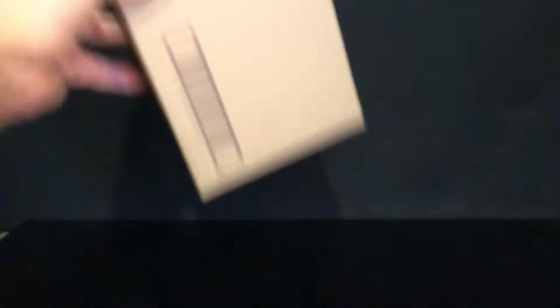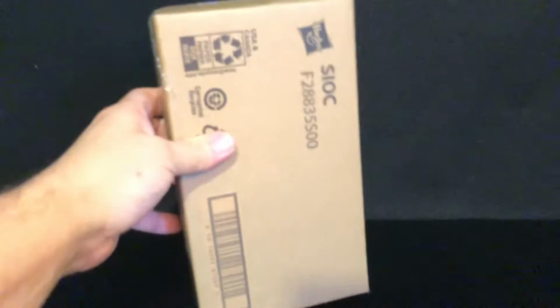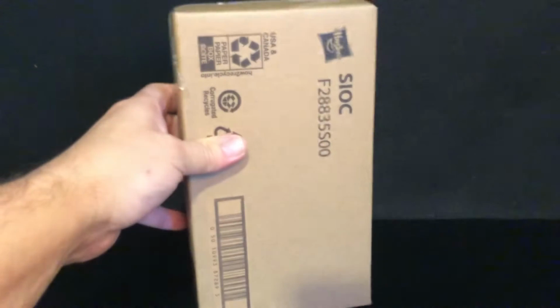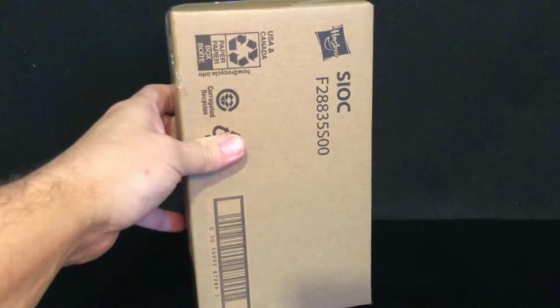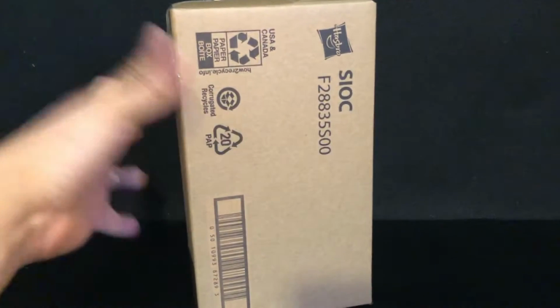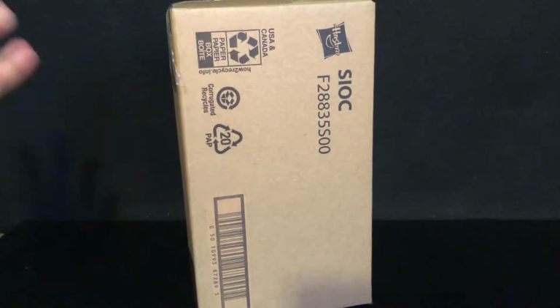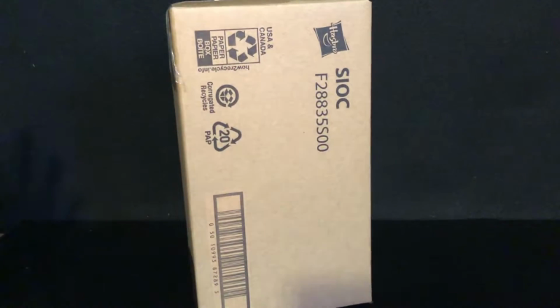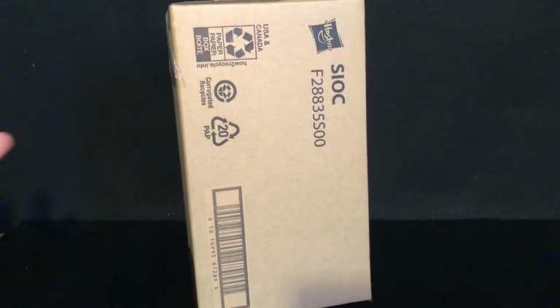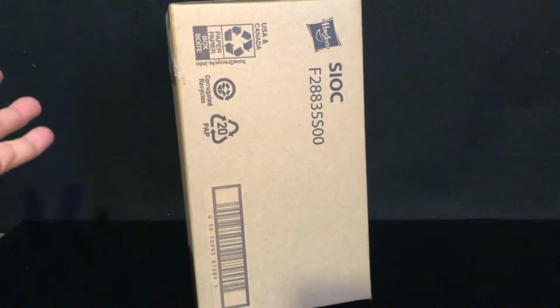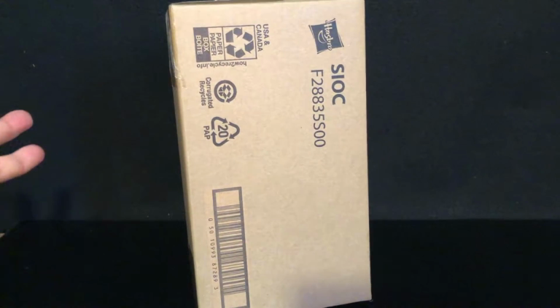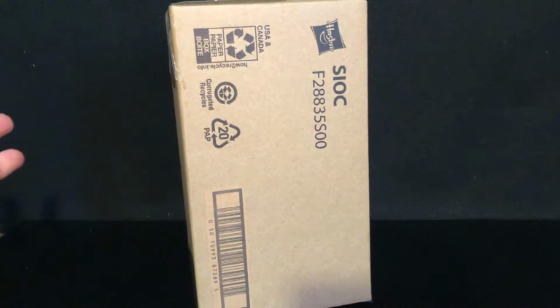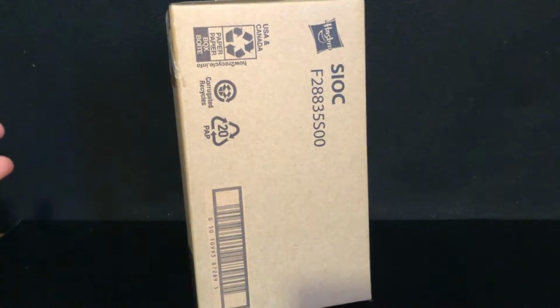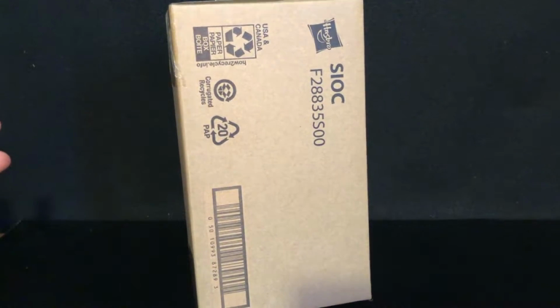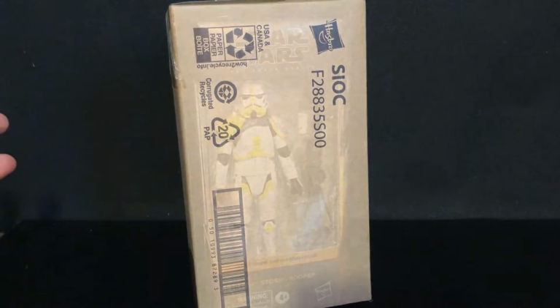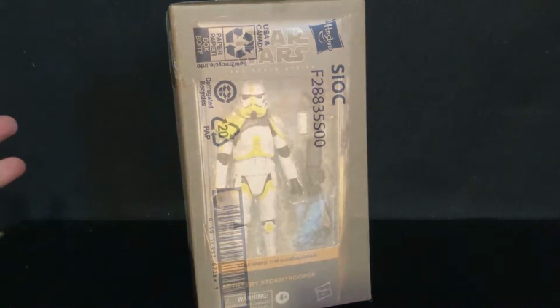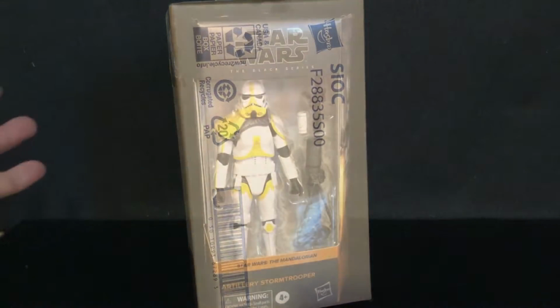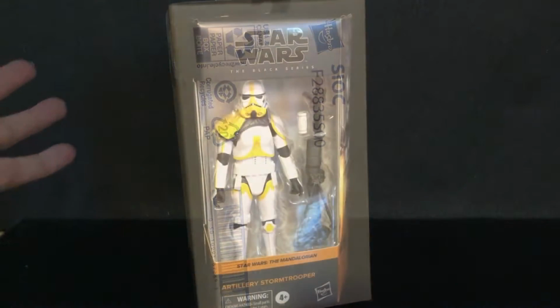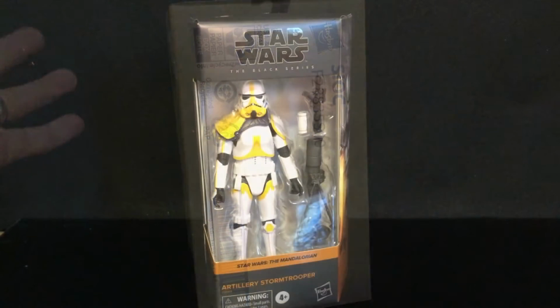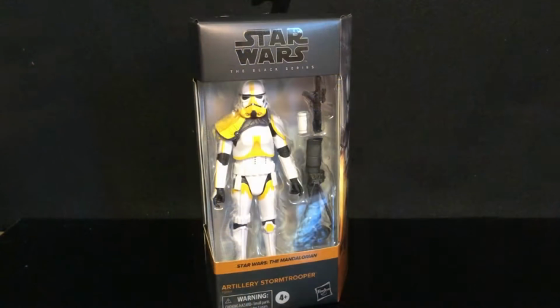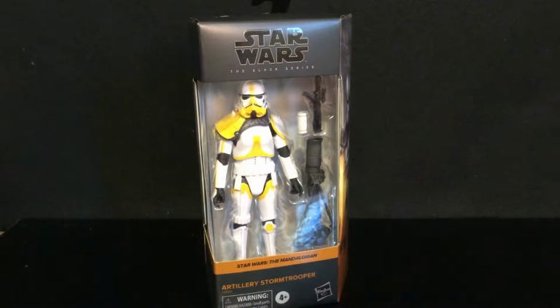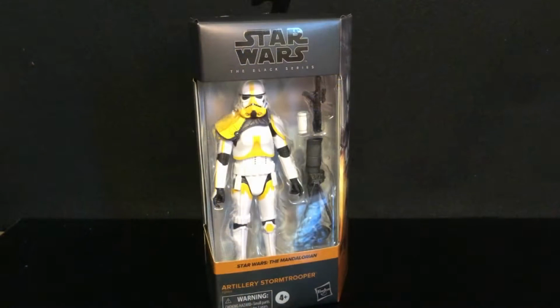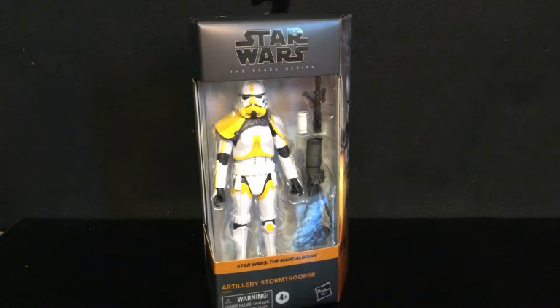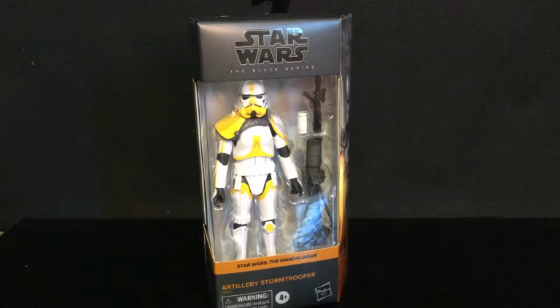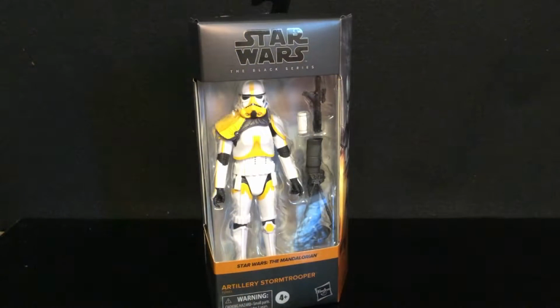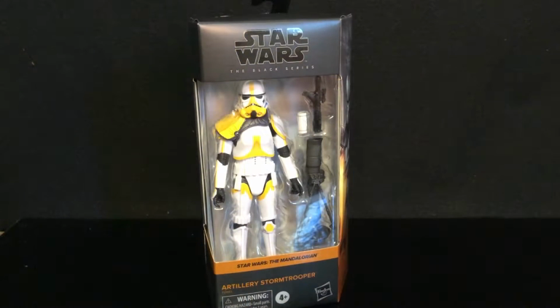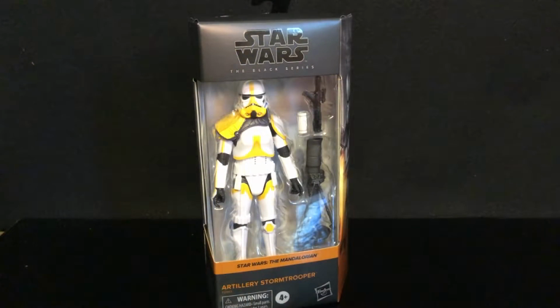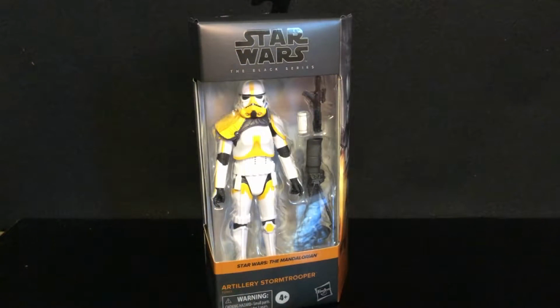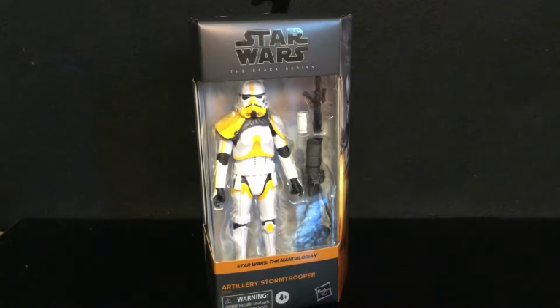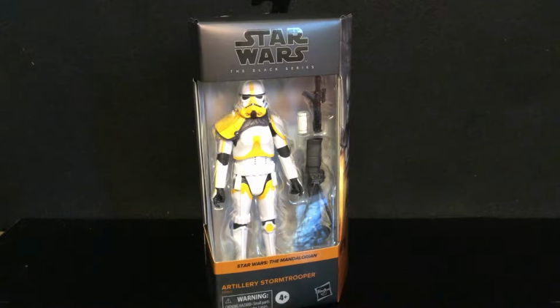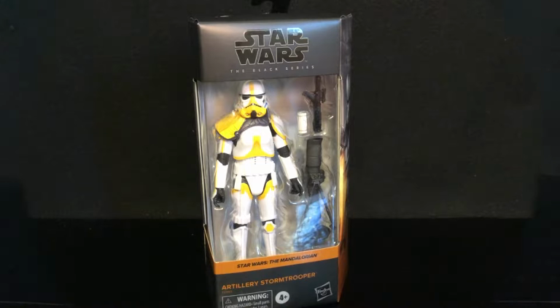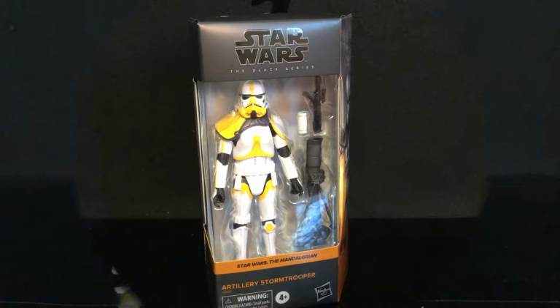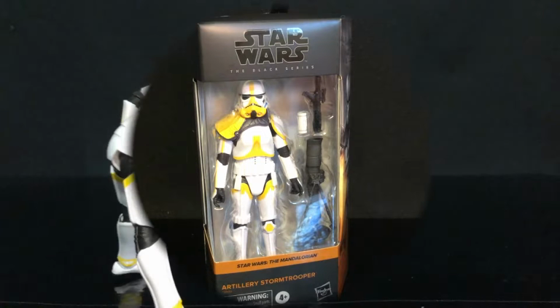Boom! This came in the mail today — the artillery stormtrooper from the Mandalorian.